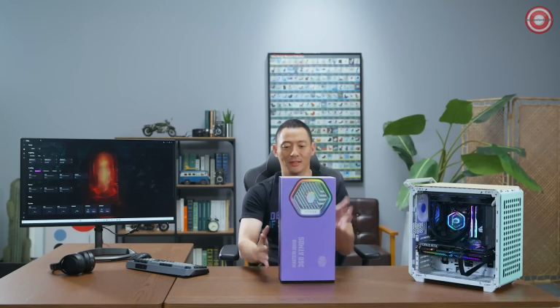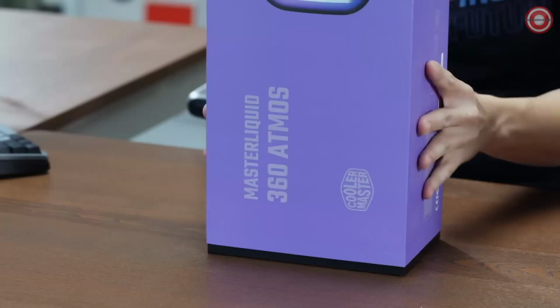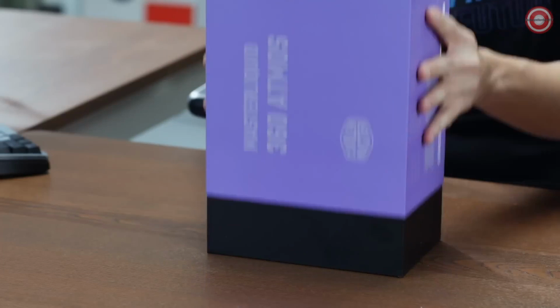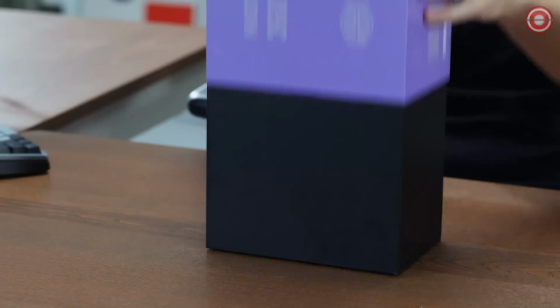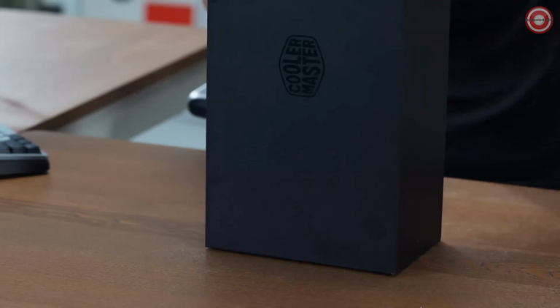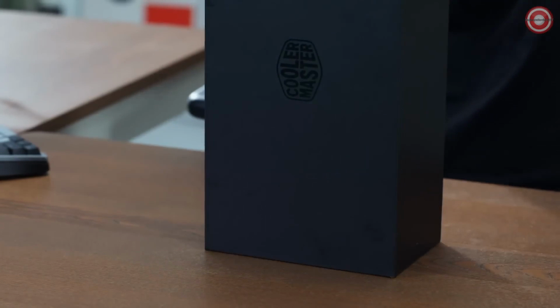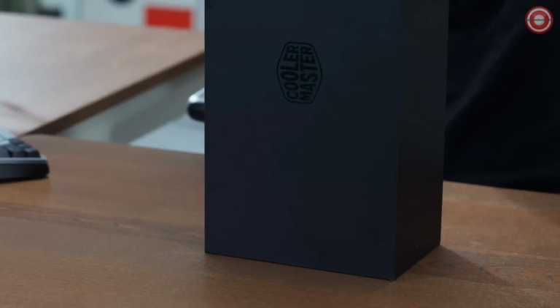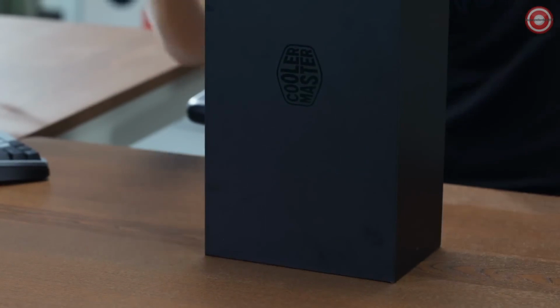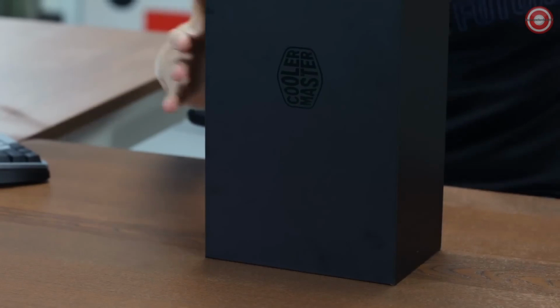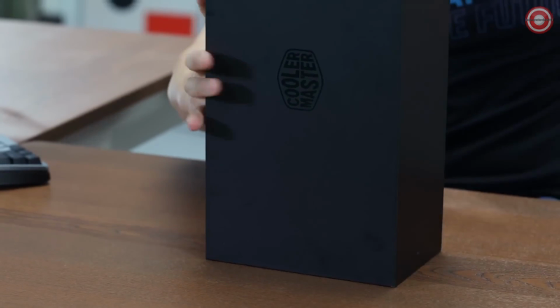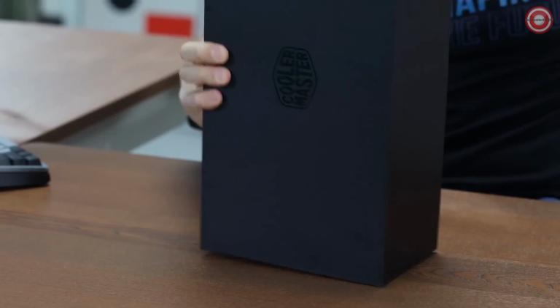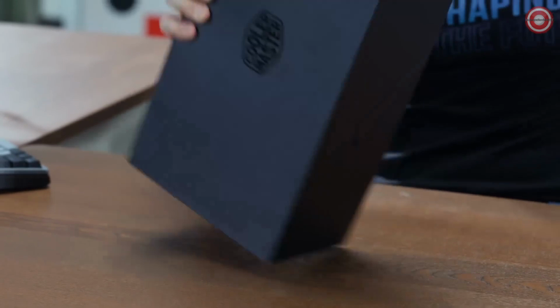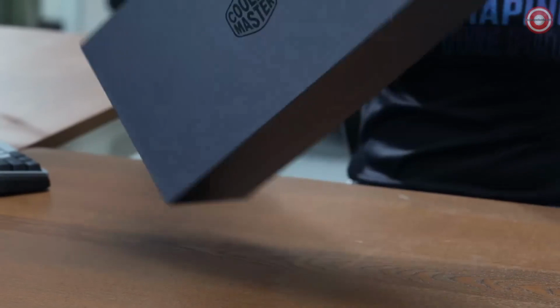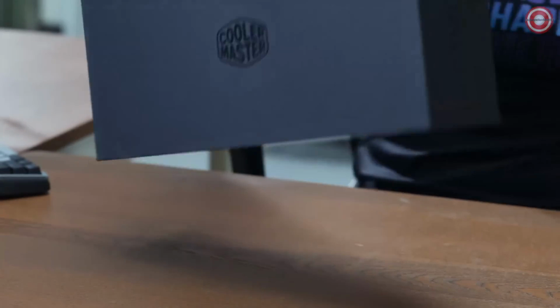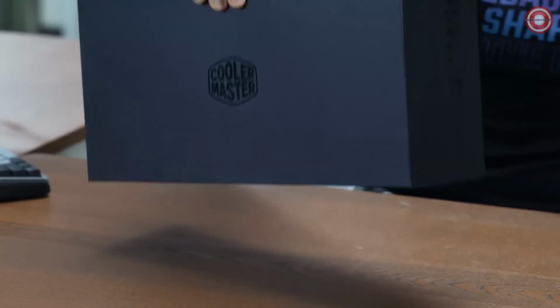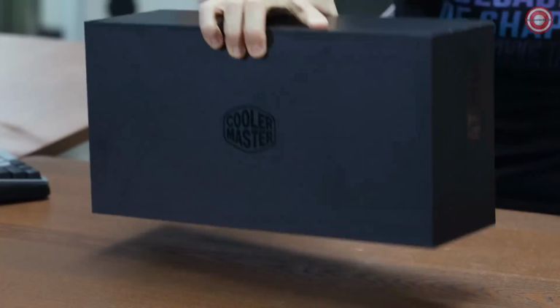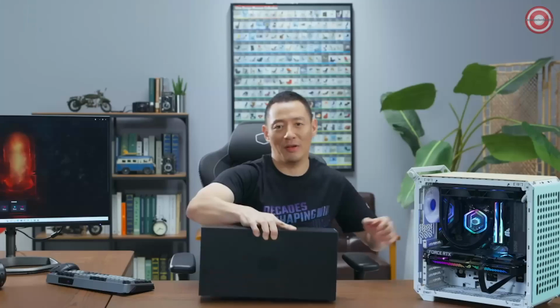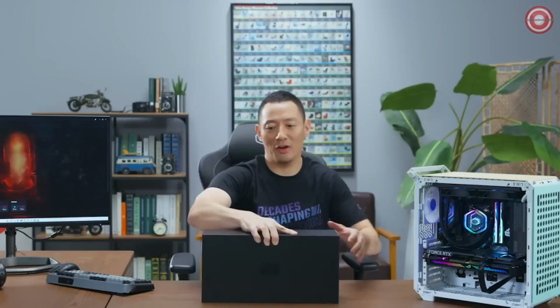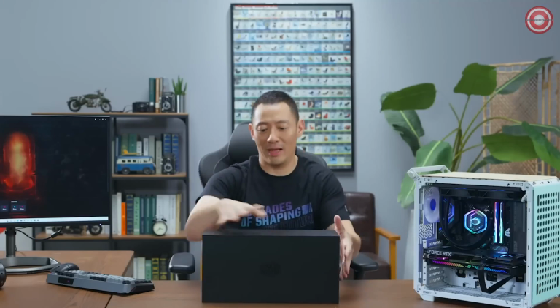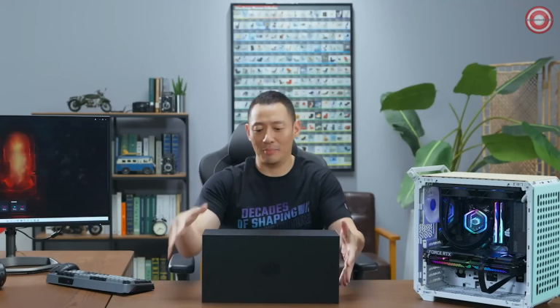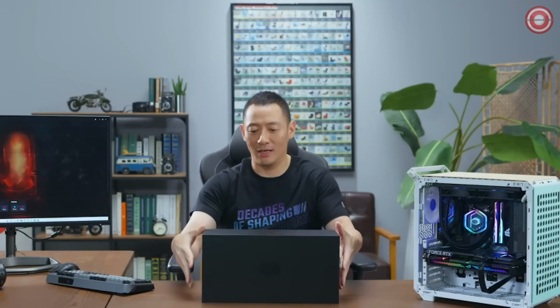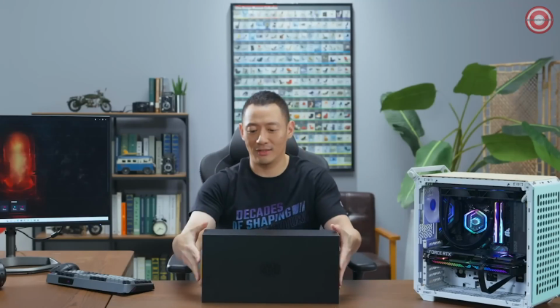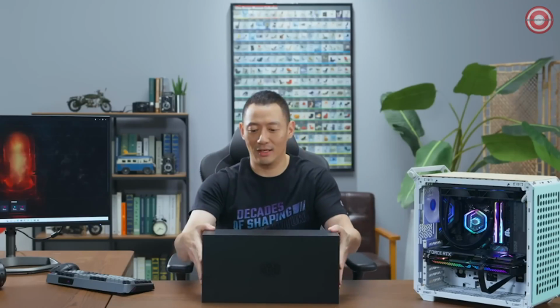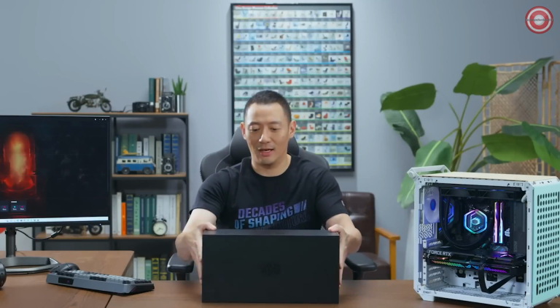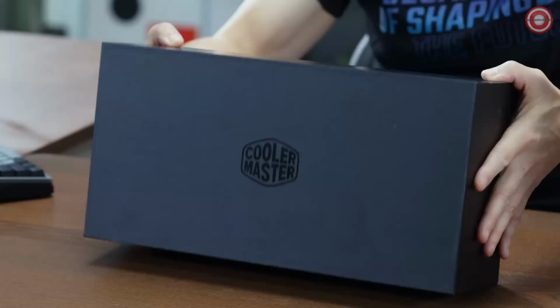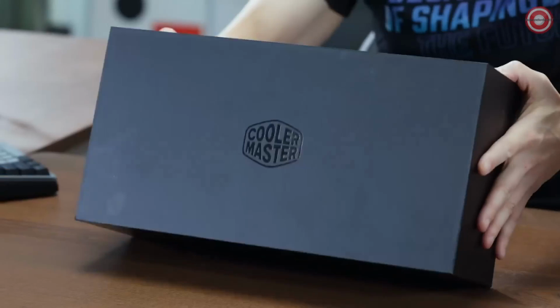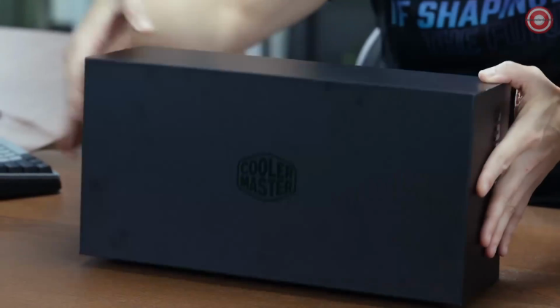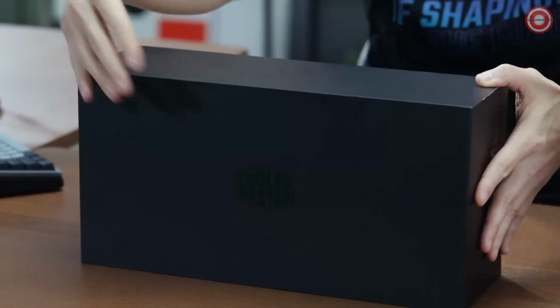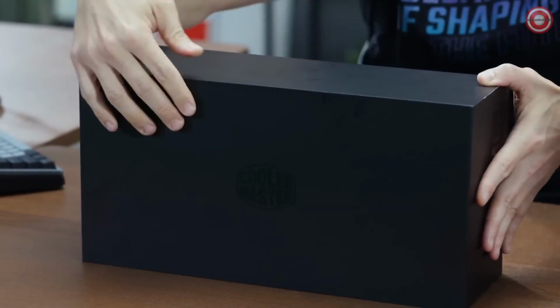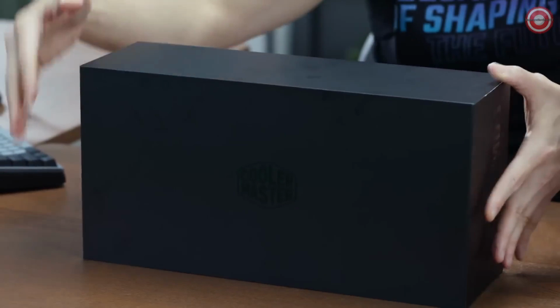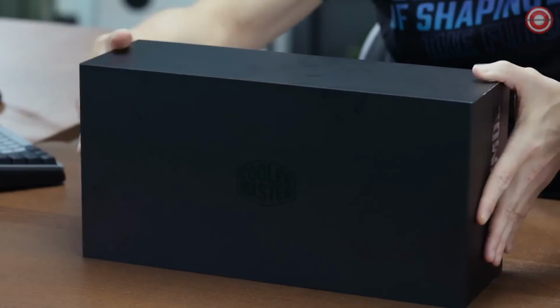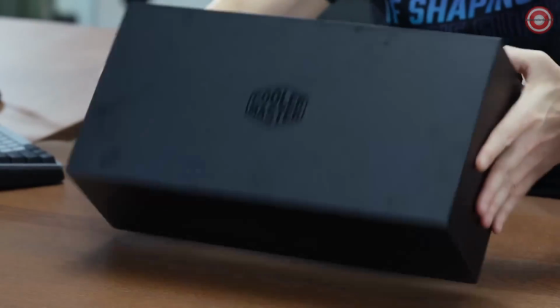The sleeve you just pull off. You have the inner black box with the Cooler Master logo right here.